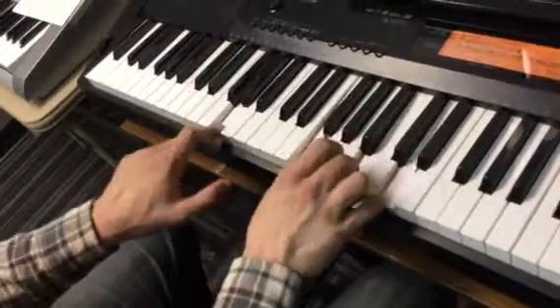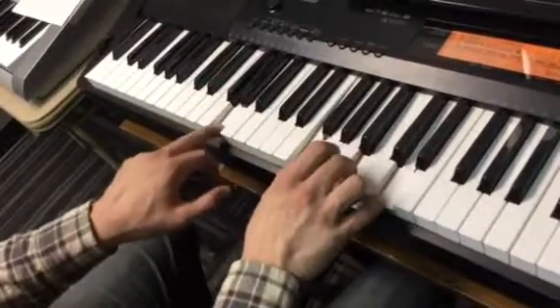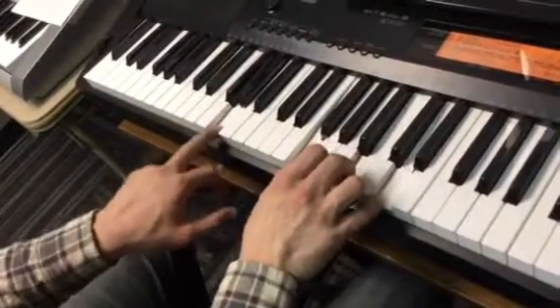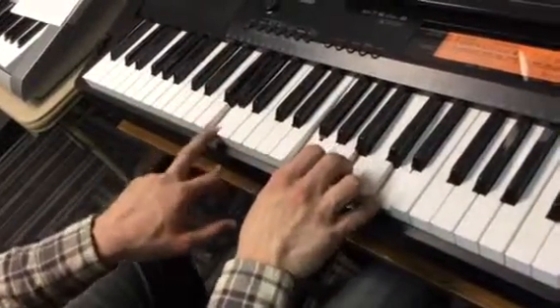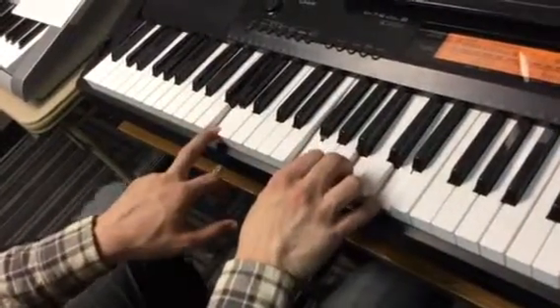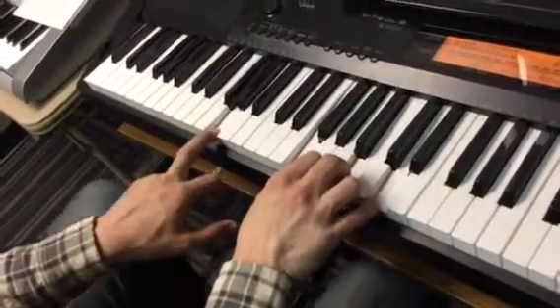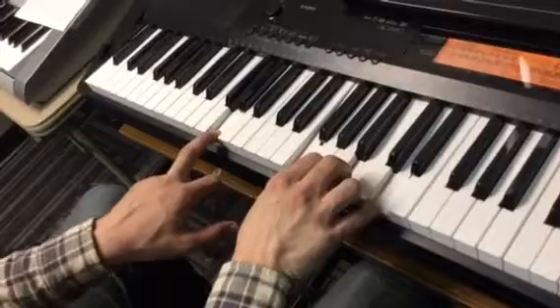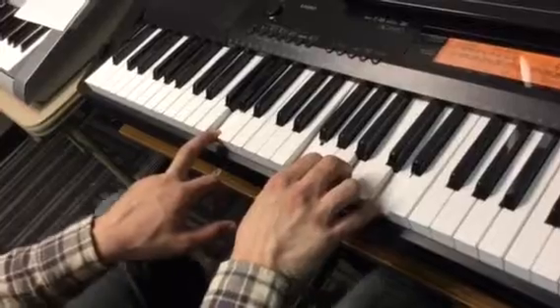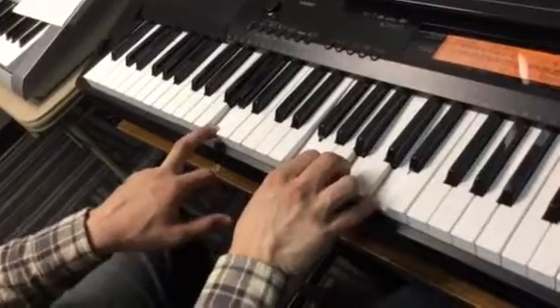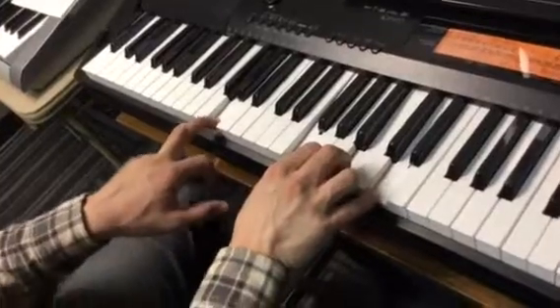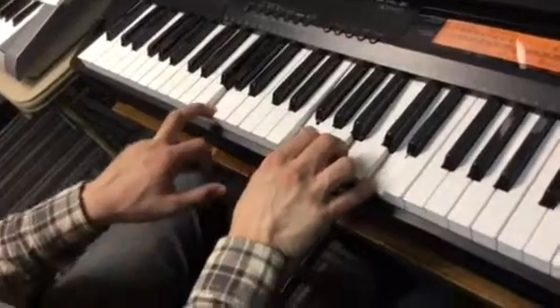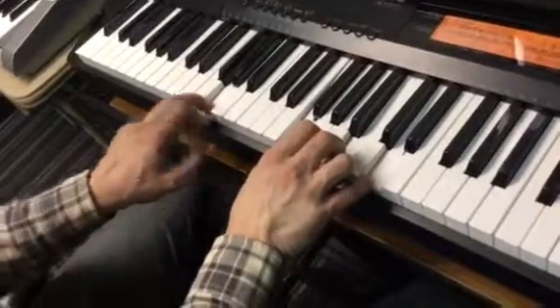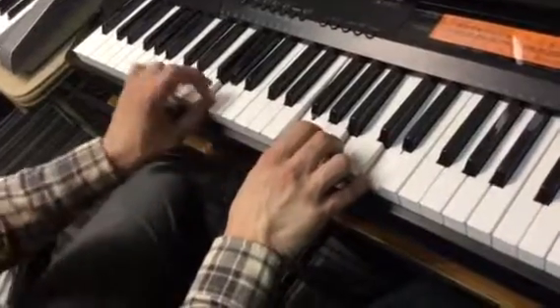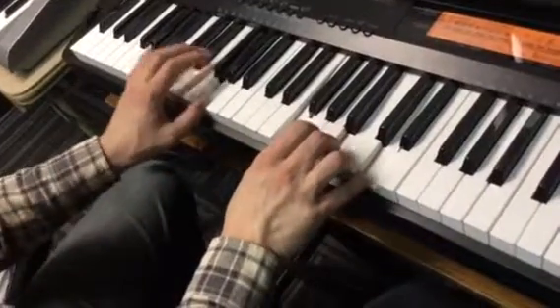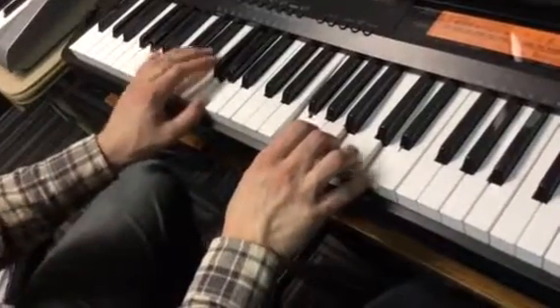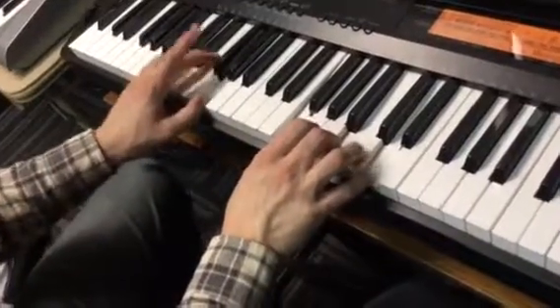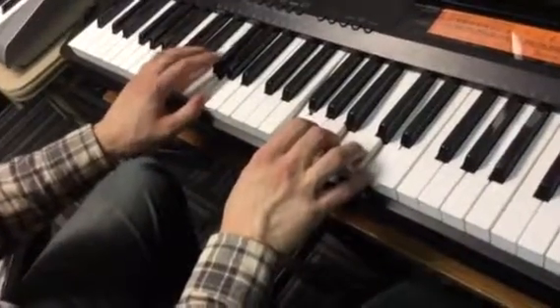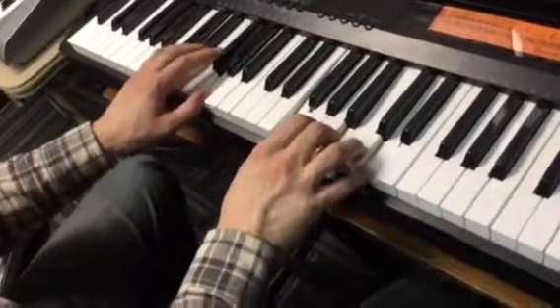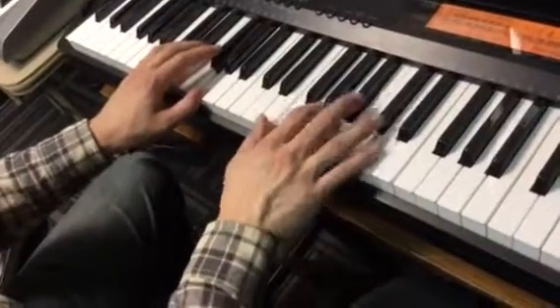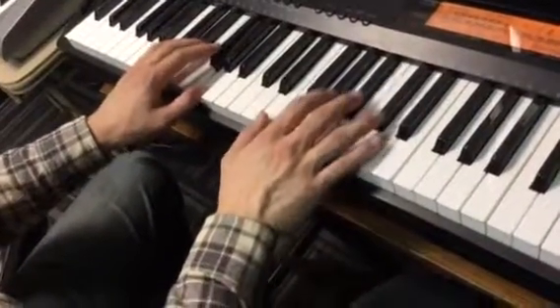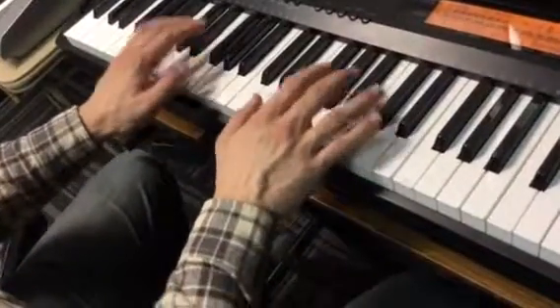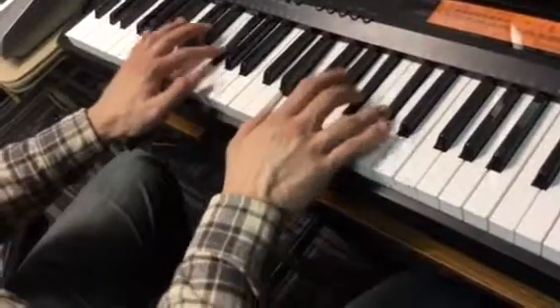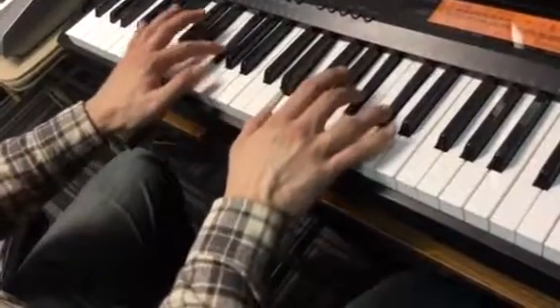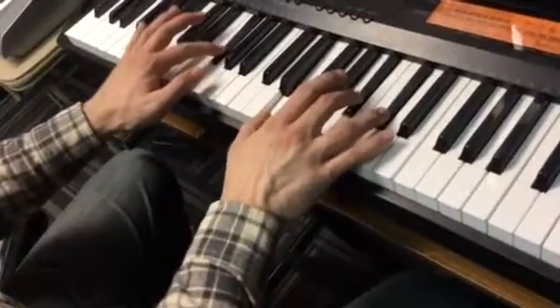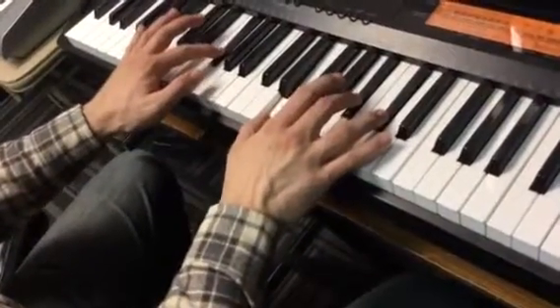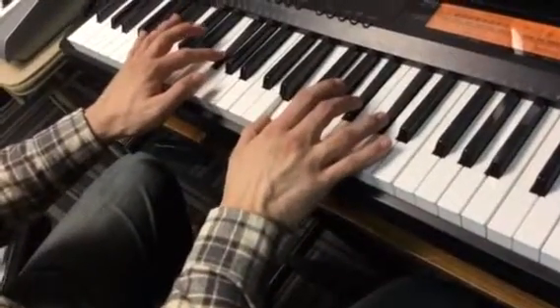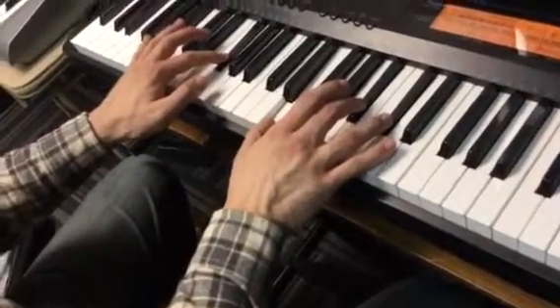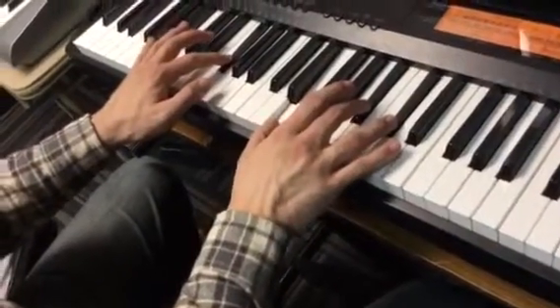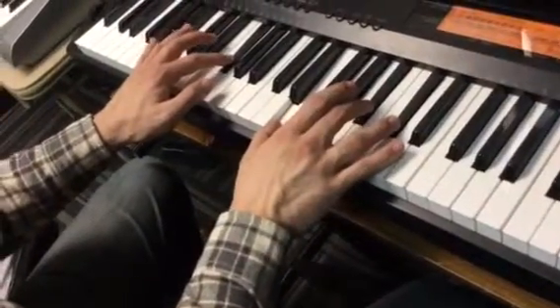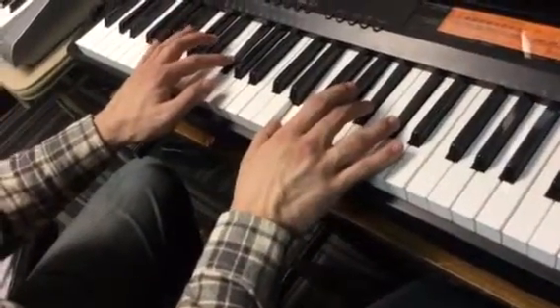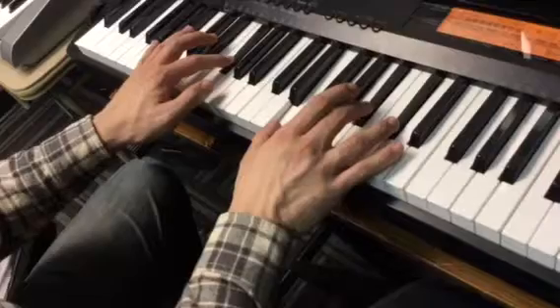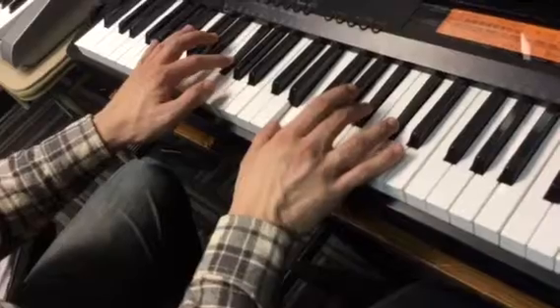Then all white notes: G, F, B, D. Then this one: F sharp, E, A sharp, C sharp.